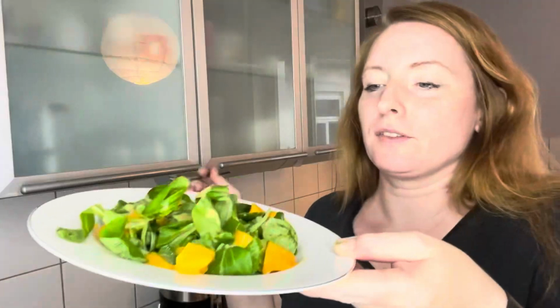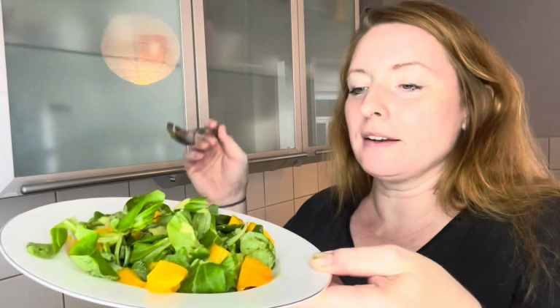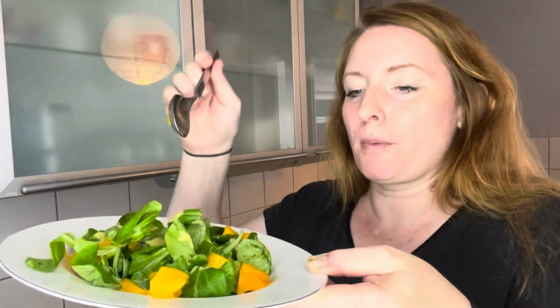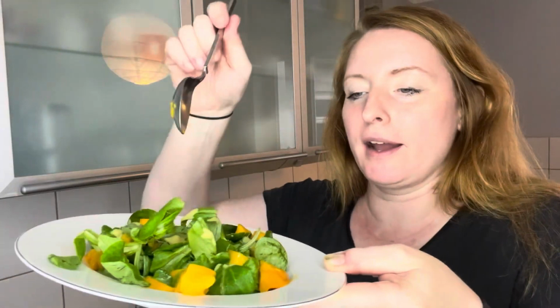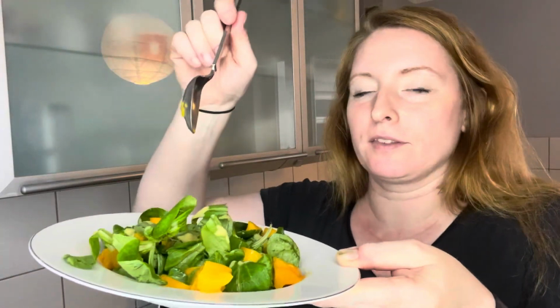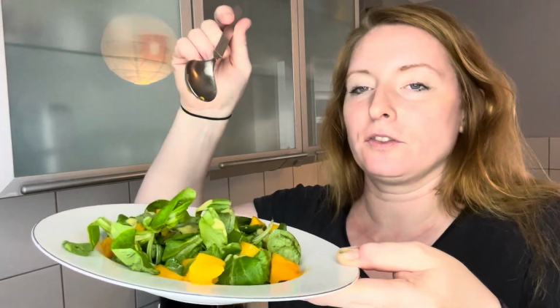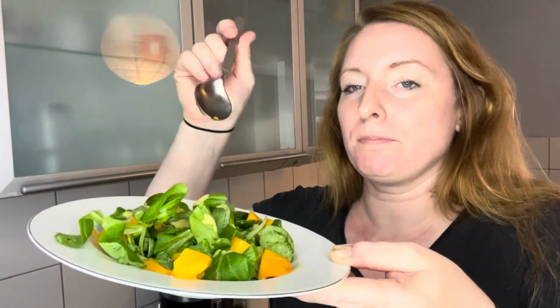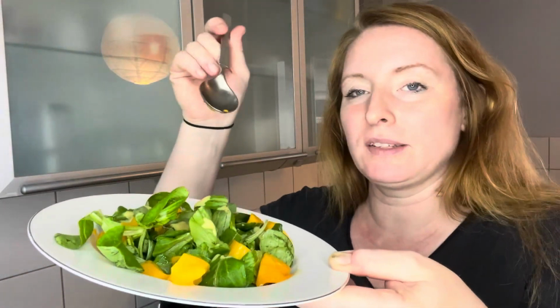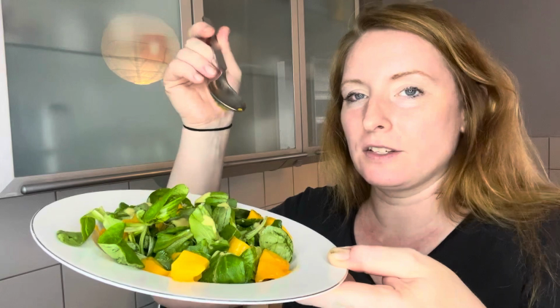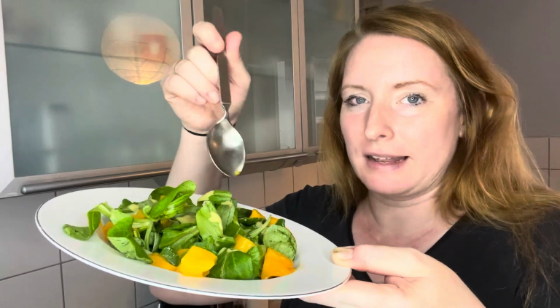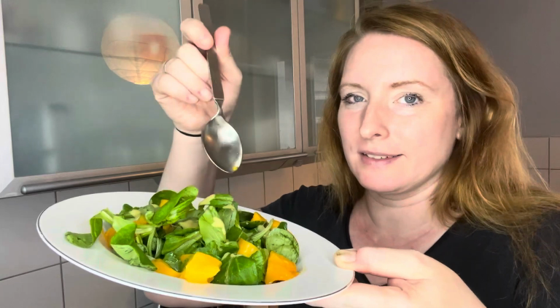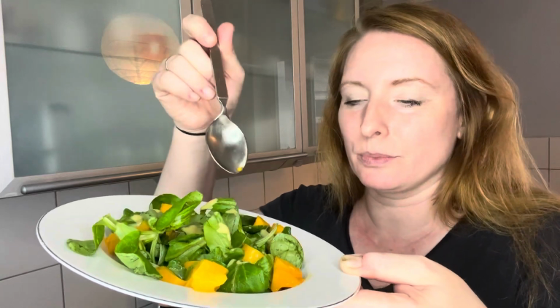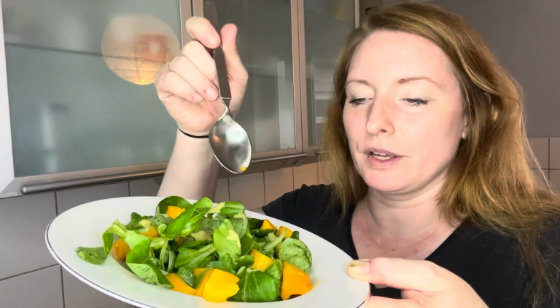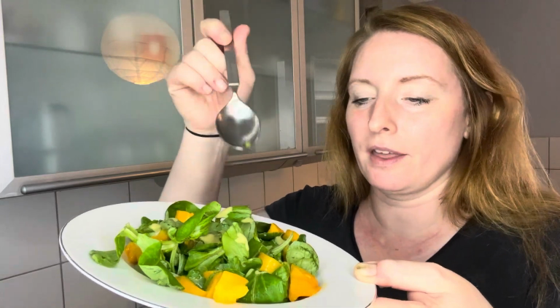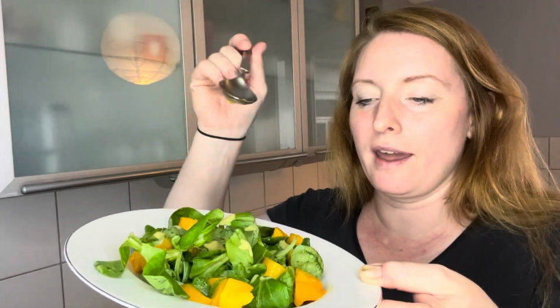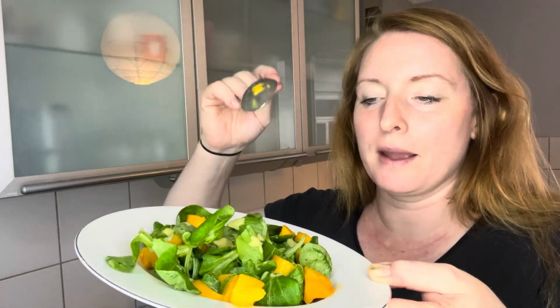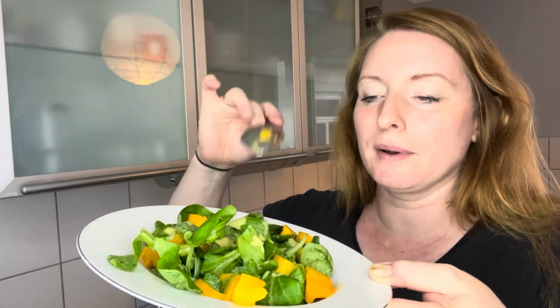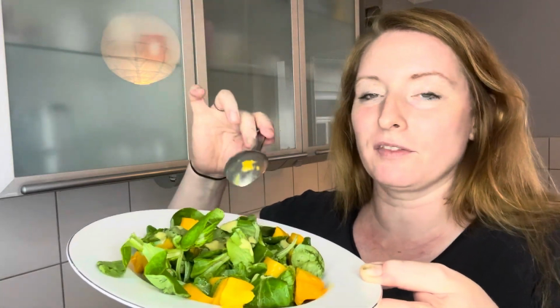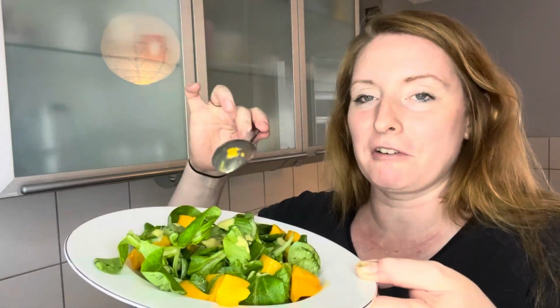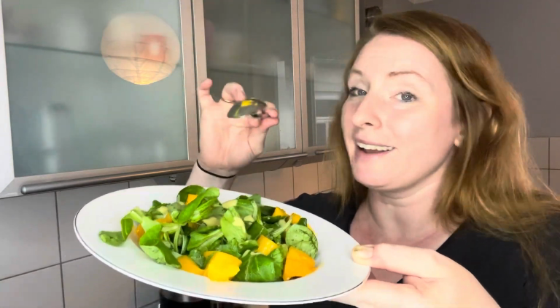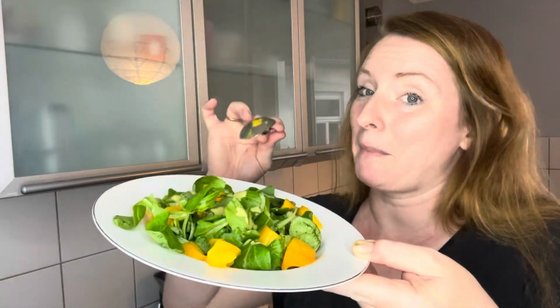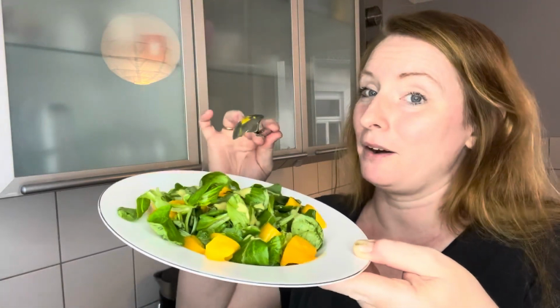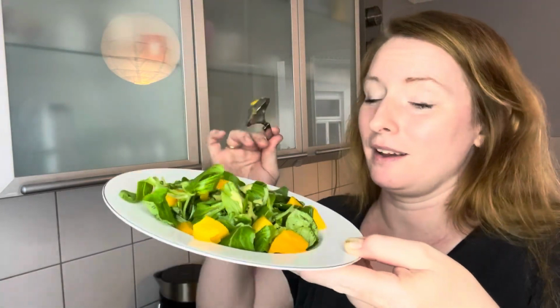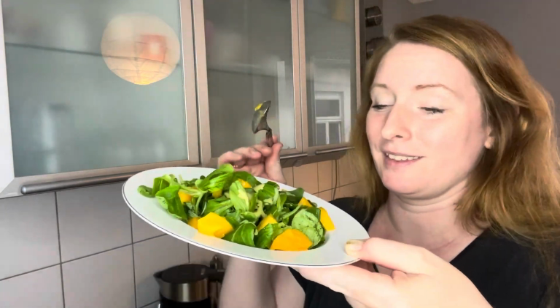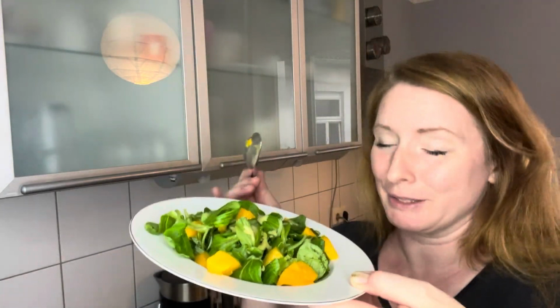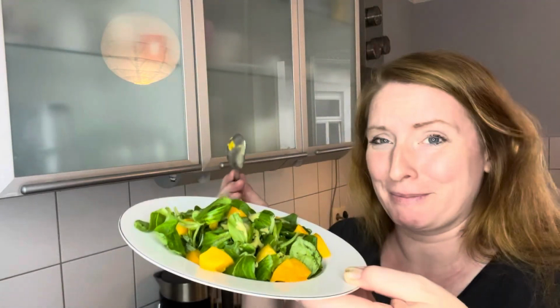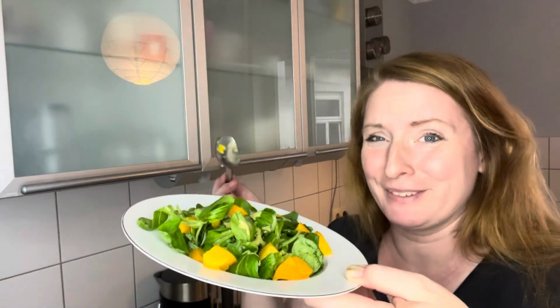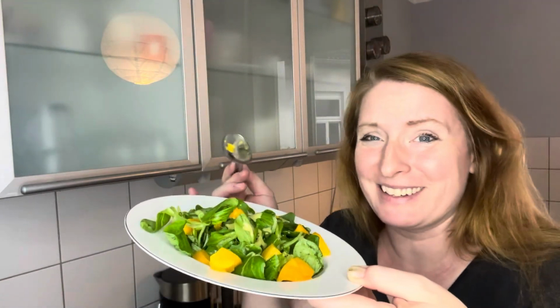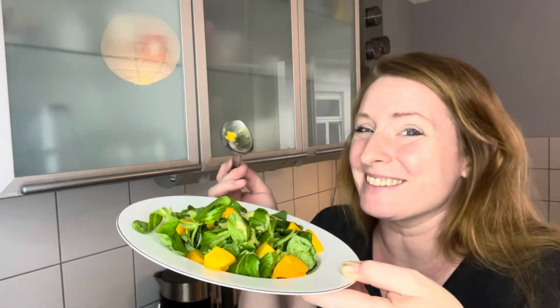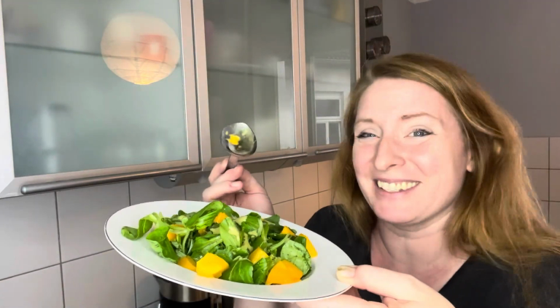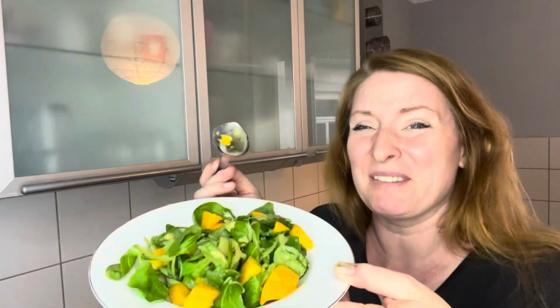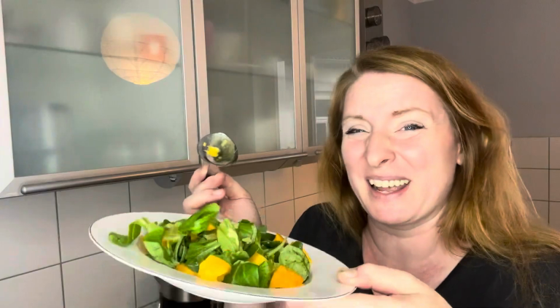The salad is prepared. It's basically just lettuce with a mustard vinaigrette and mango, and I think that looks absolutely delicious. I love mango.